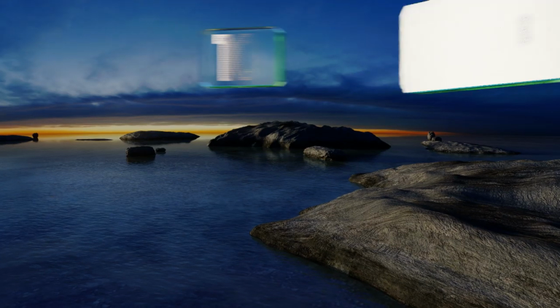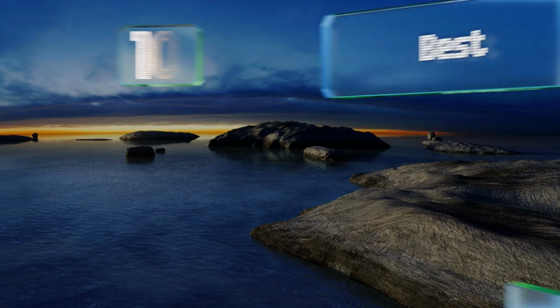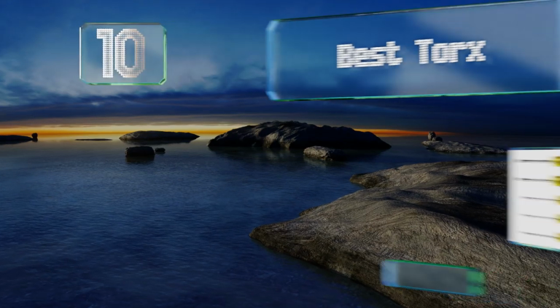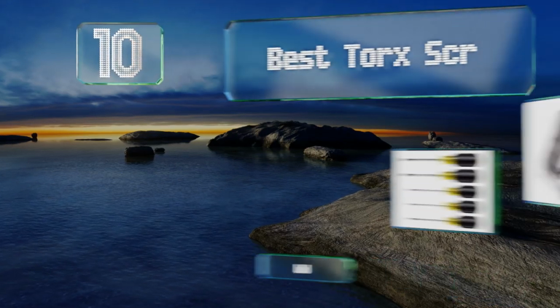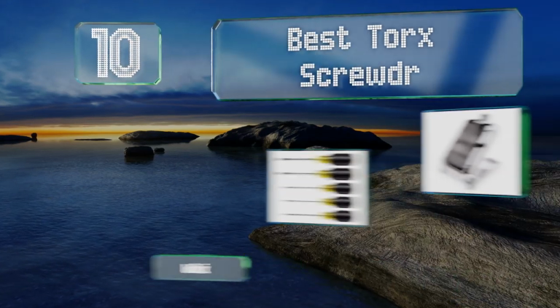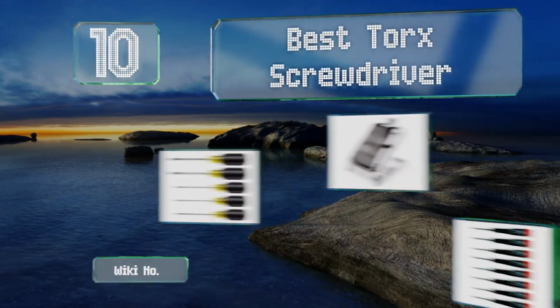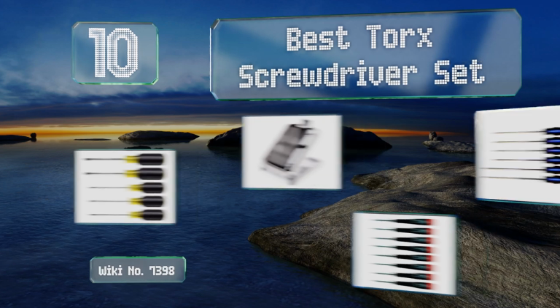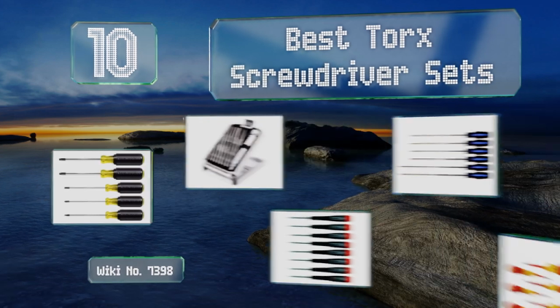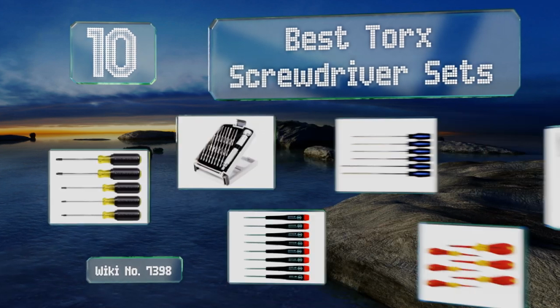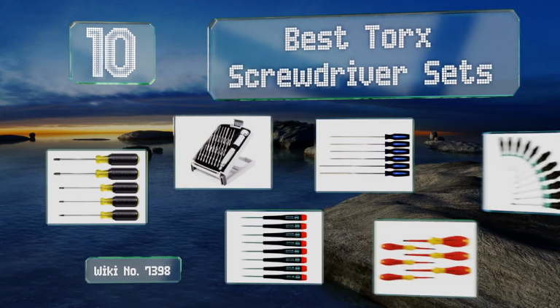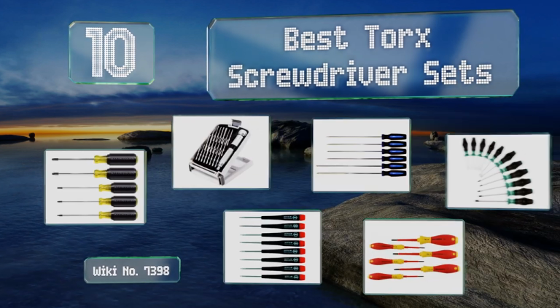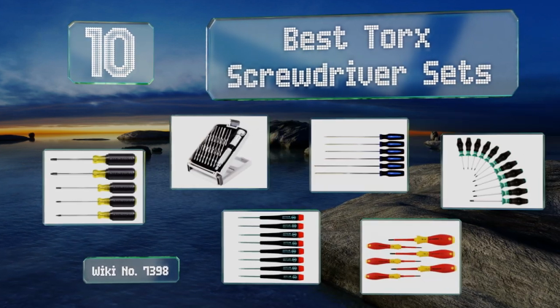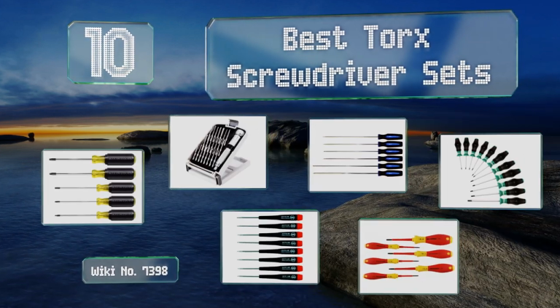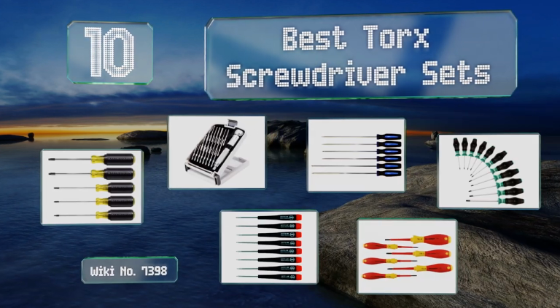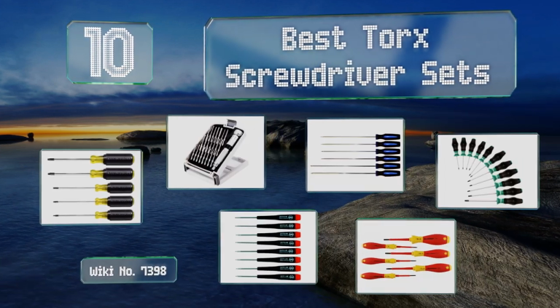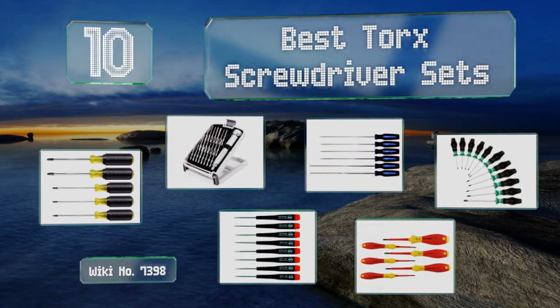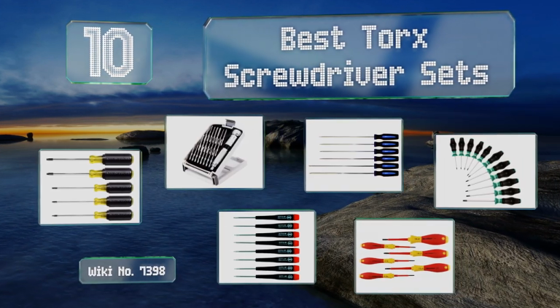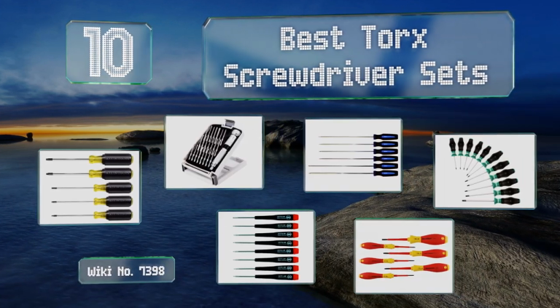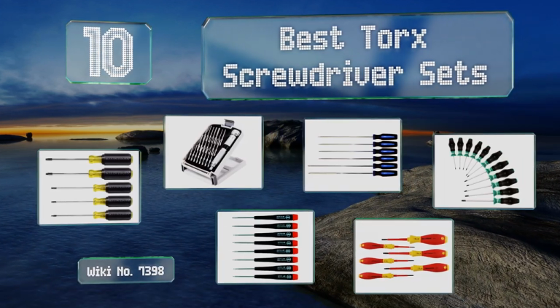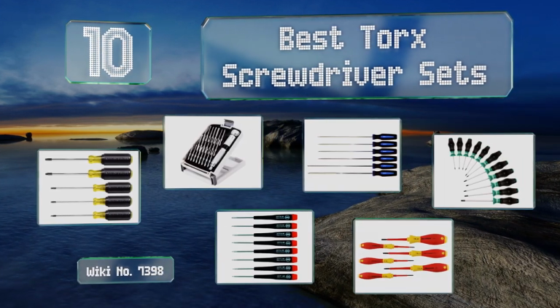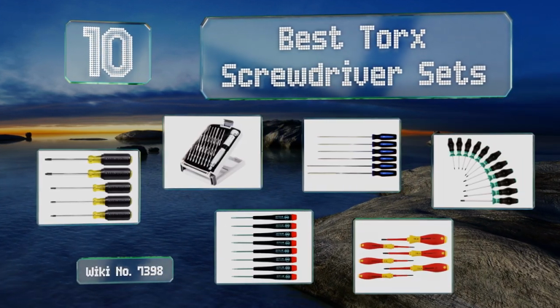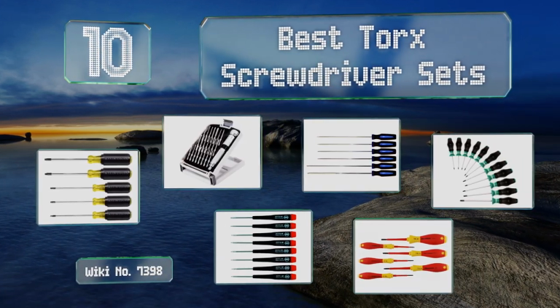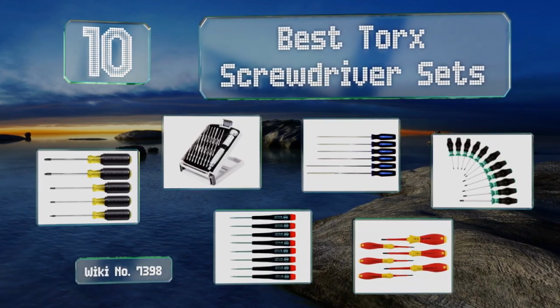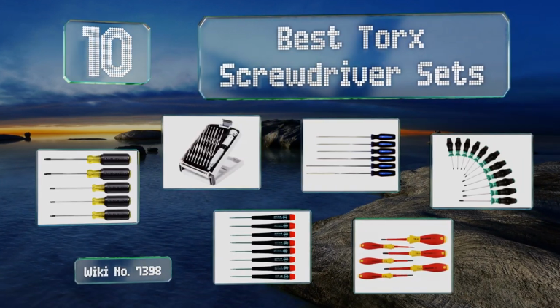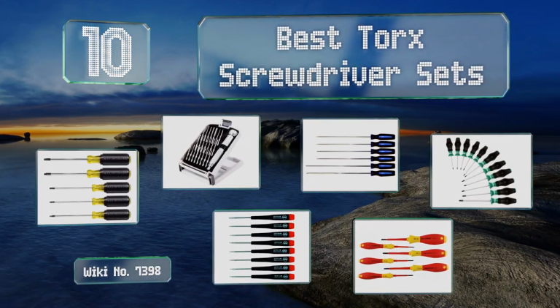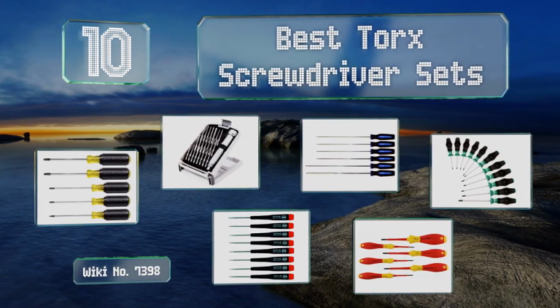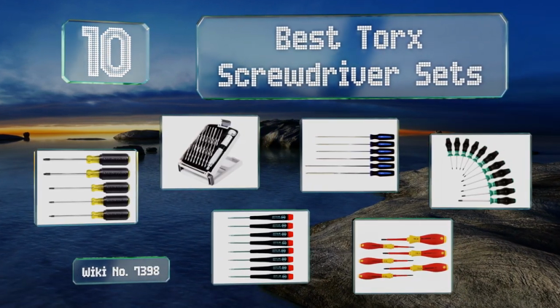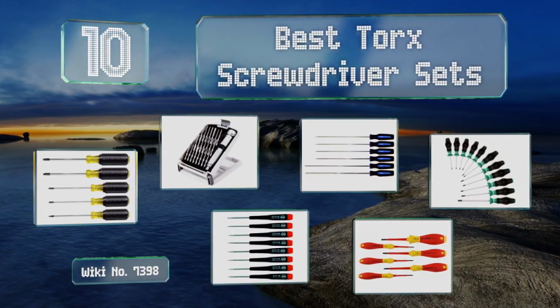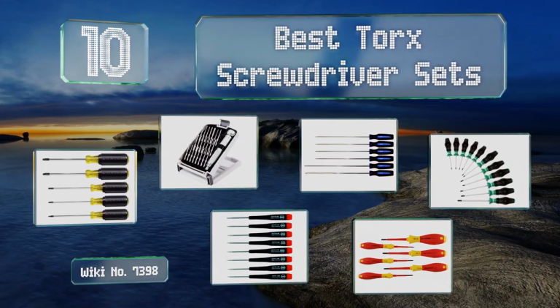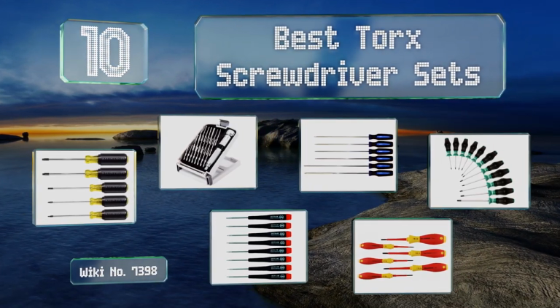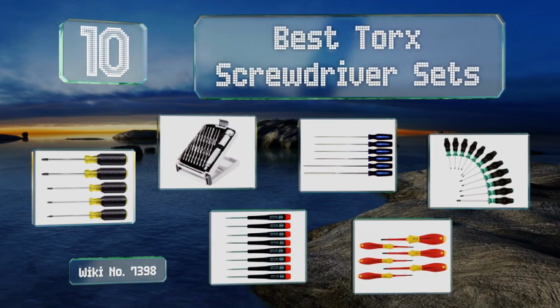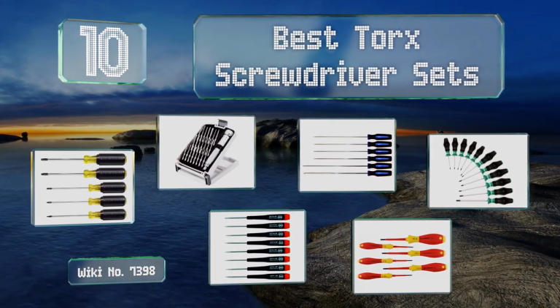EasyVid presents the 10 best torque screwdriver sets. Let's get started with the list.